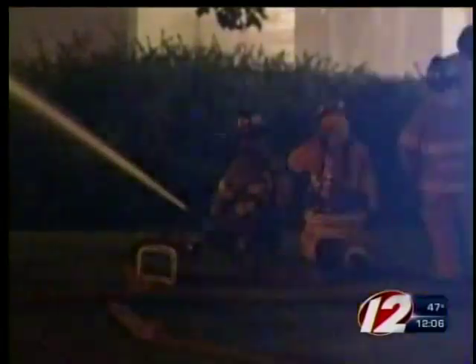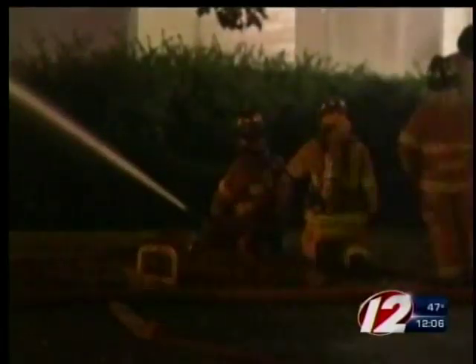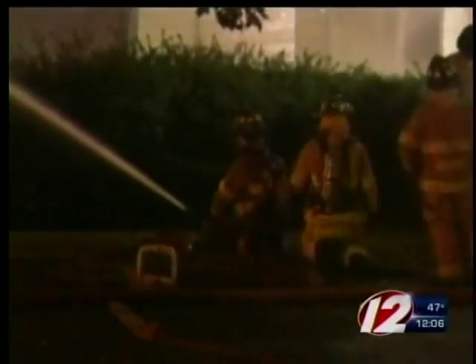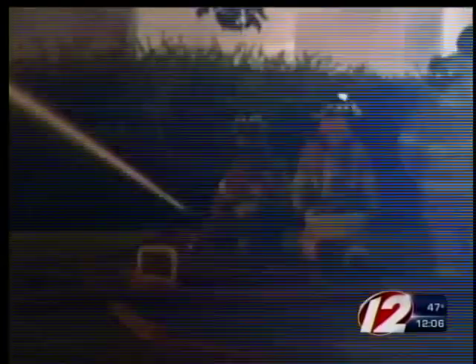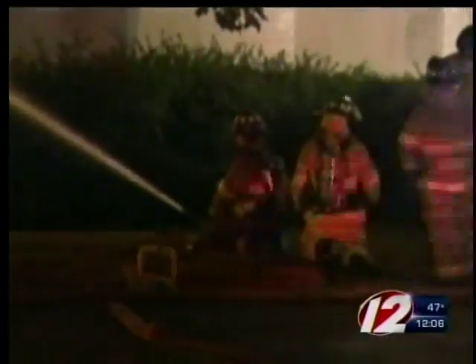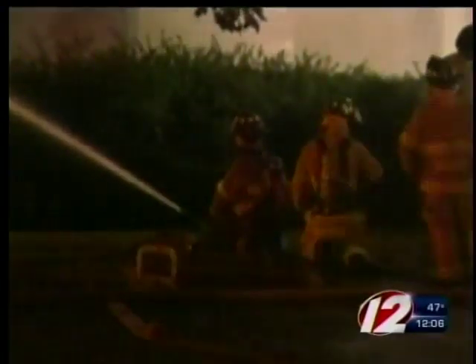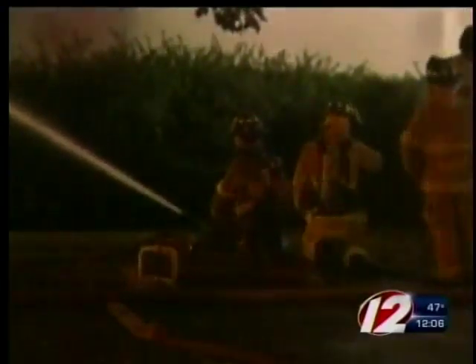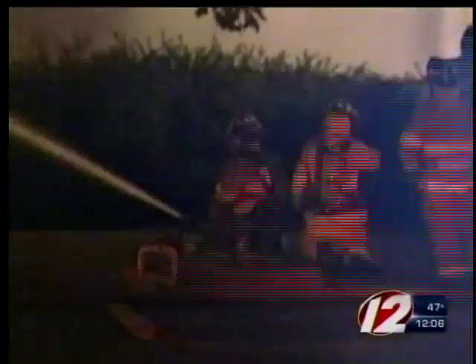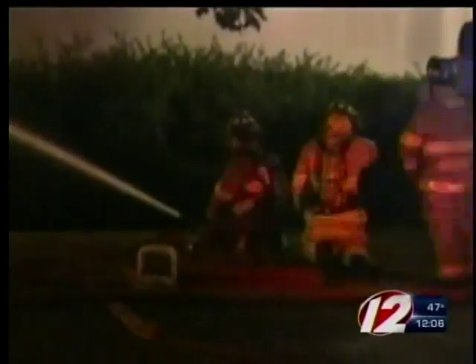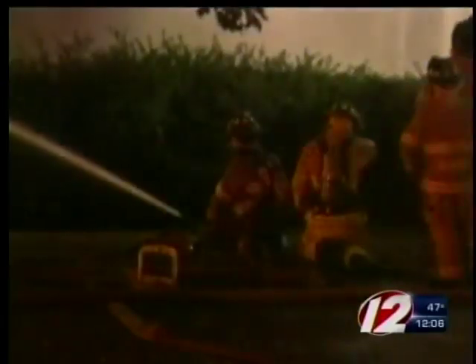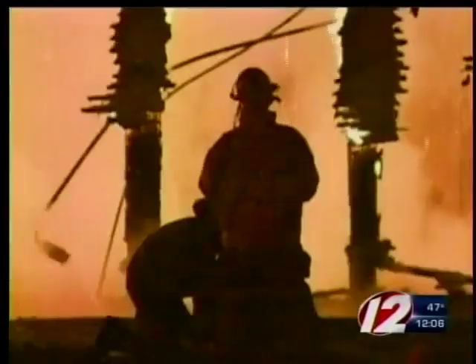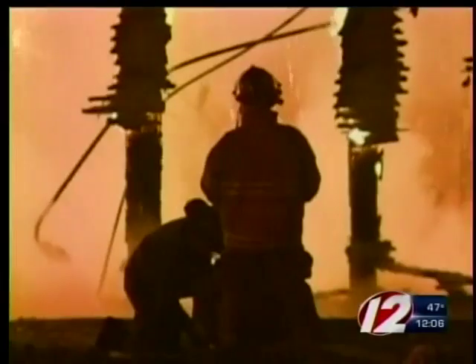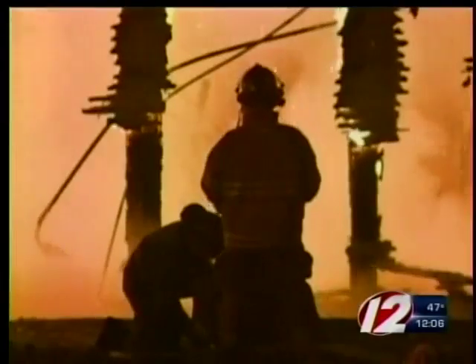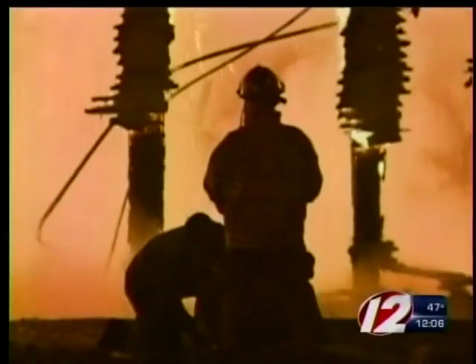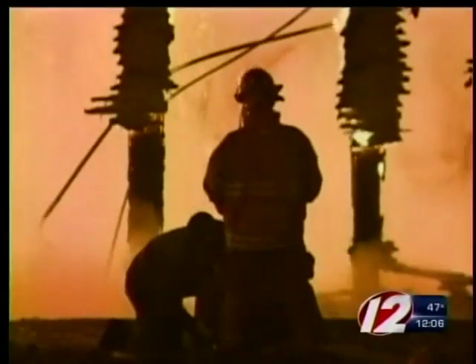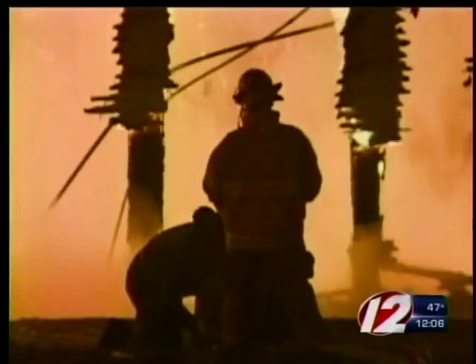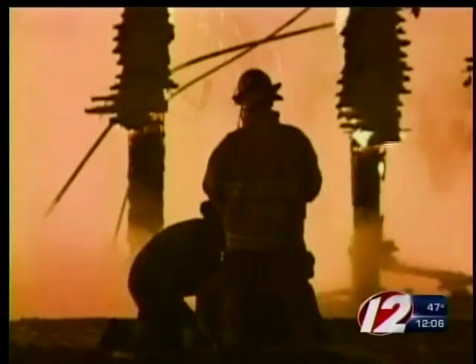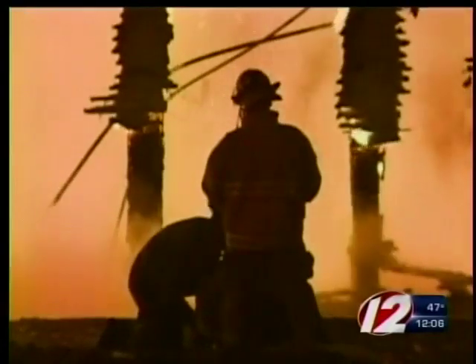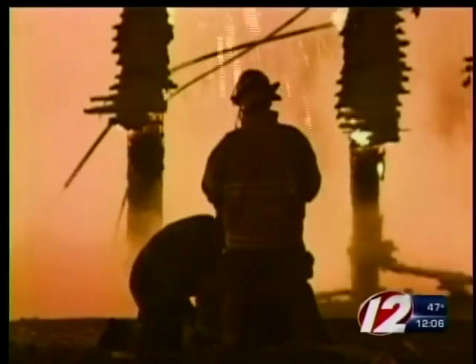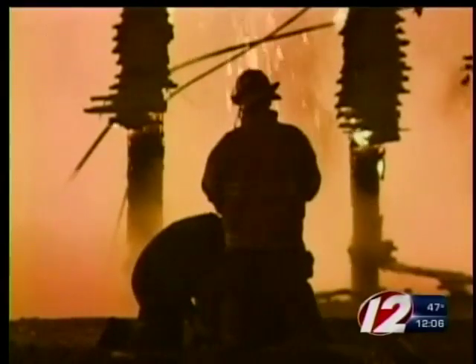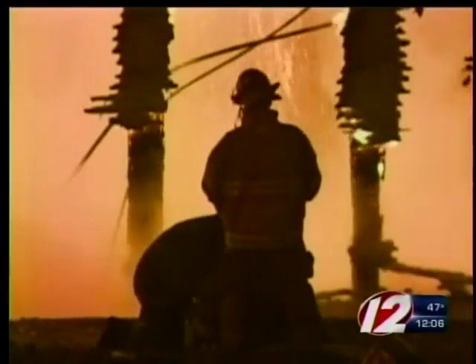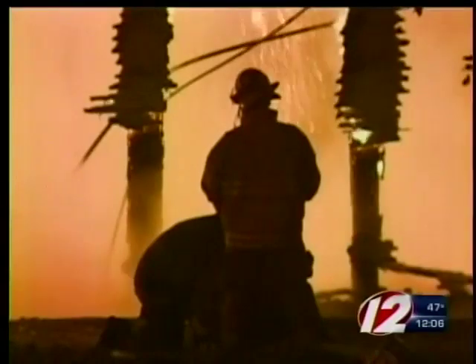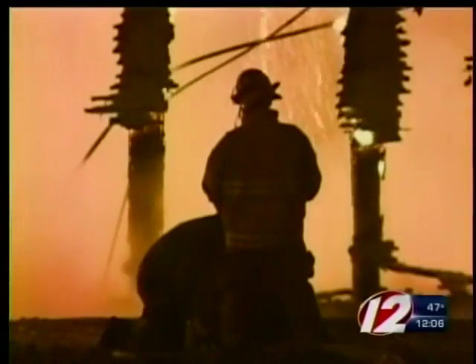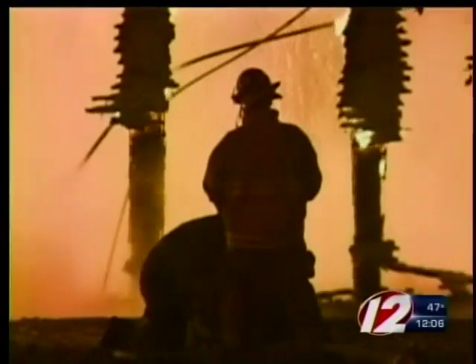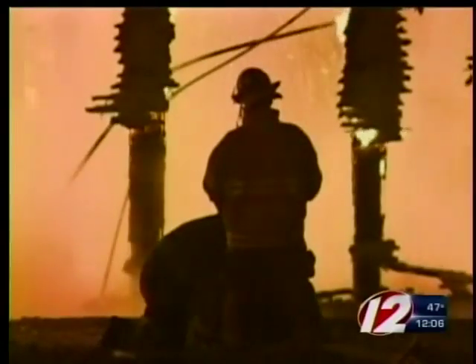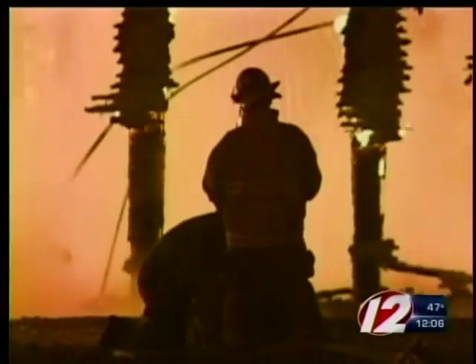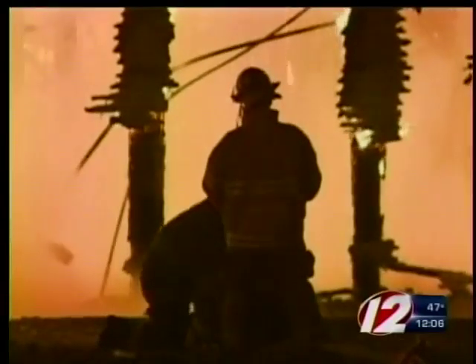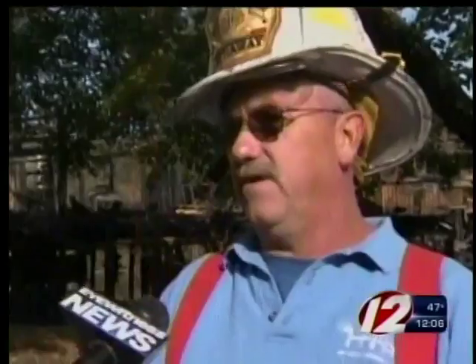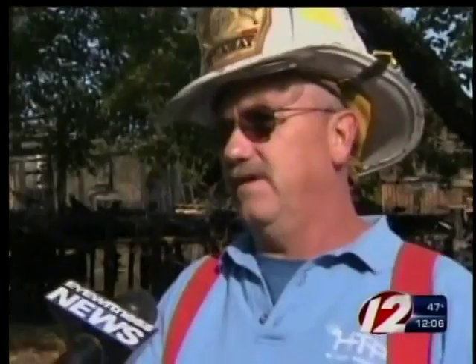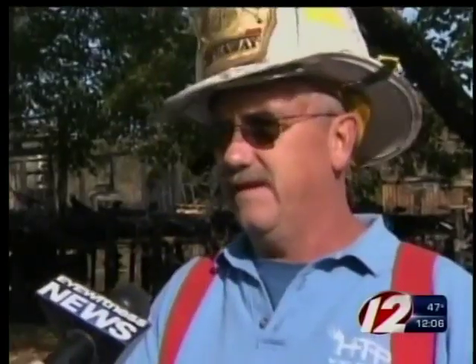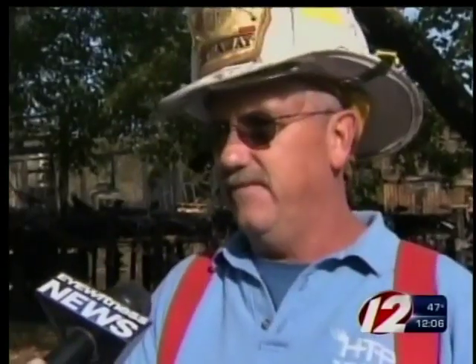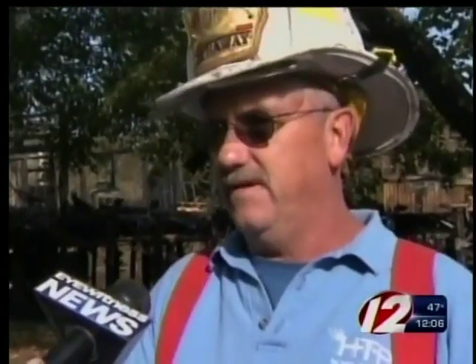Firefighters went inside for about three minutes before realizing the fire was spreading too fast. You could actually just watch it go the length of the building.